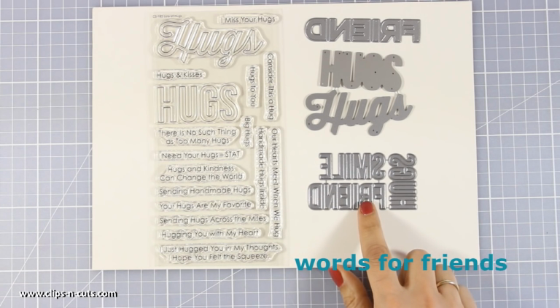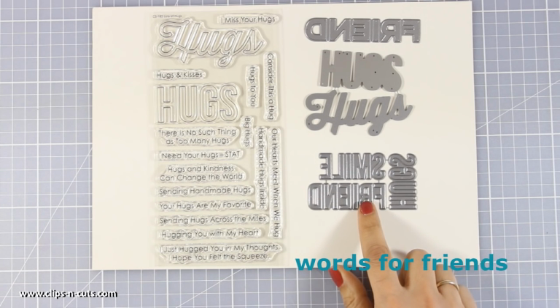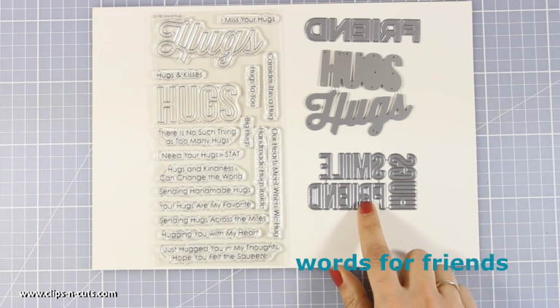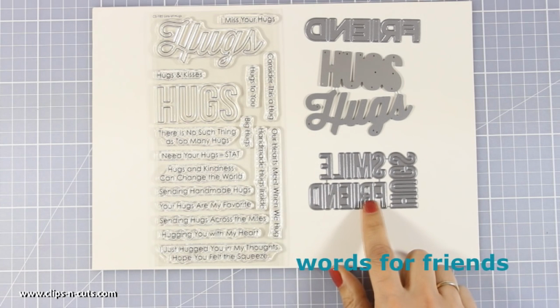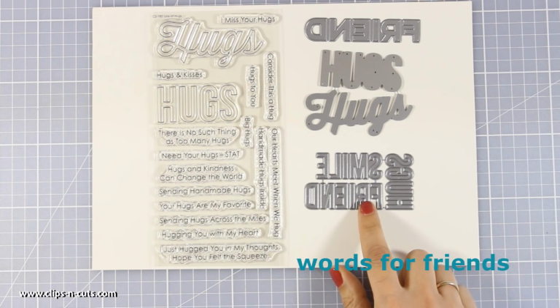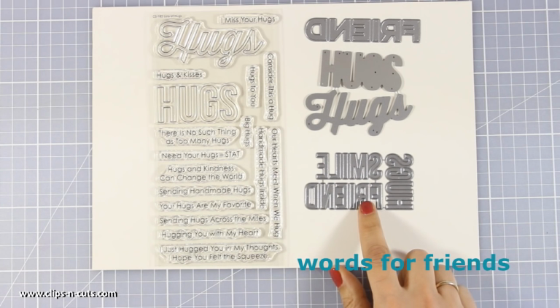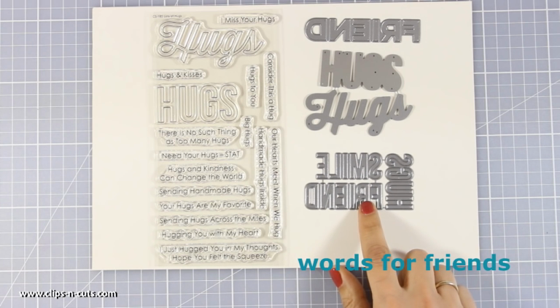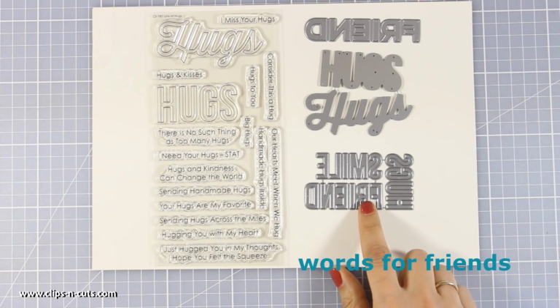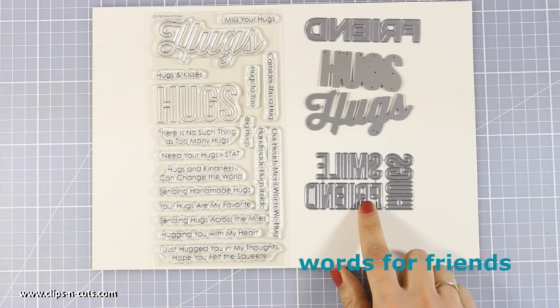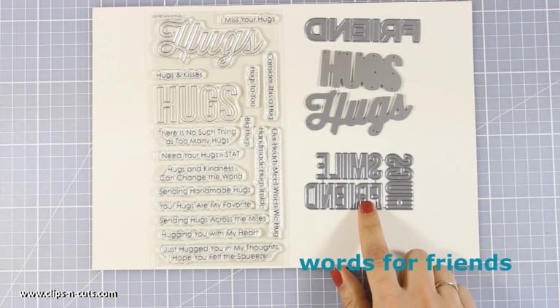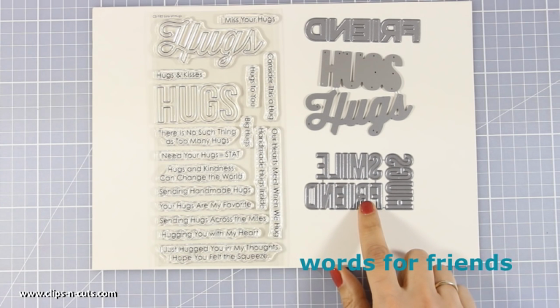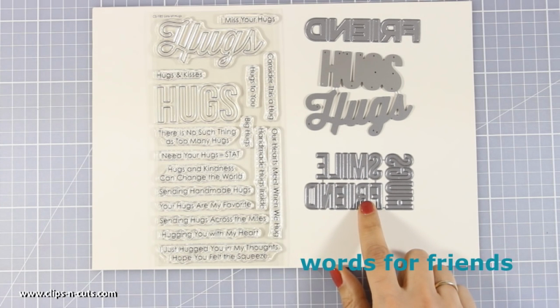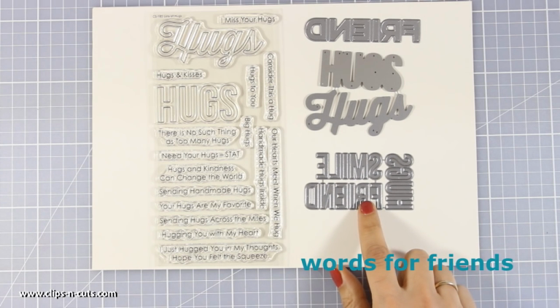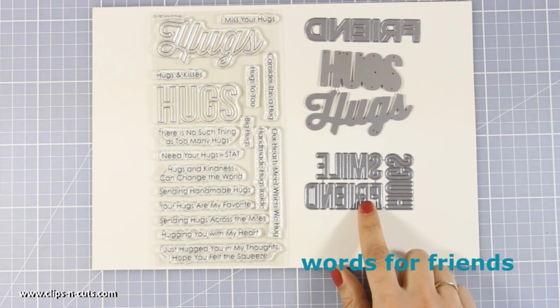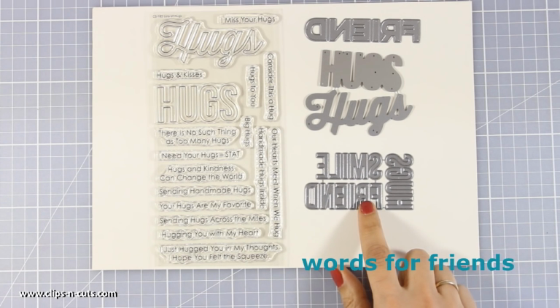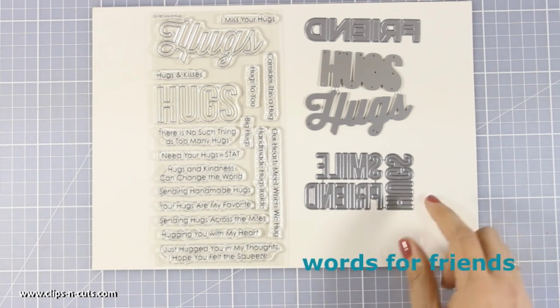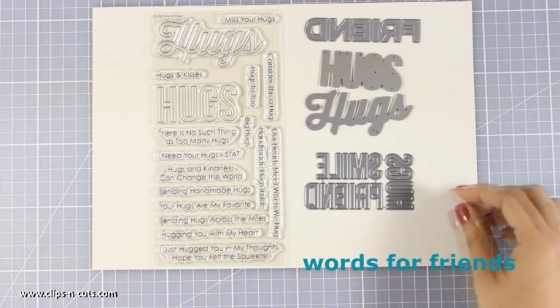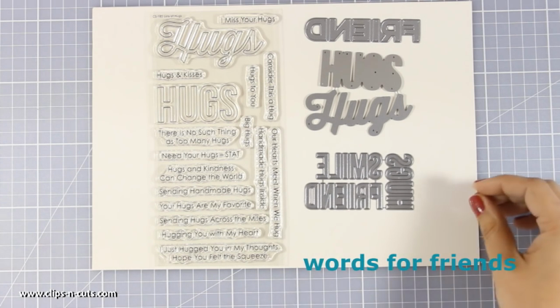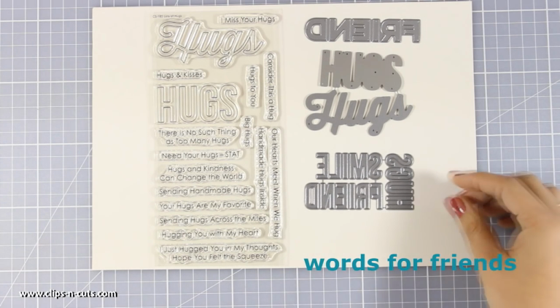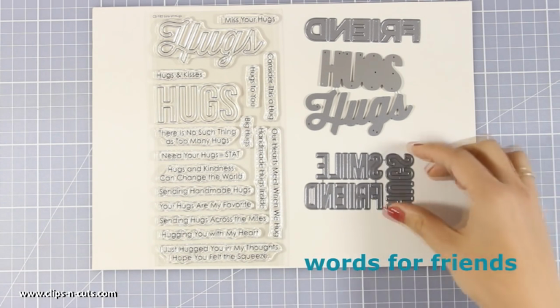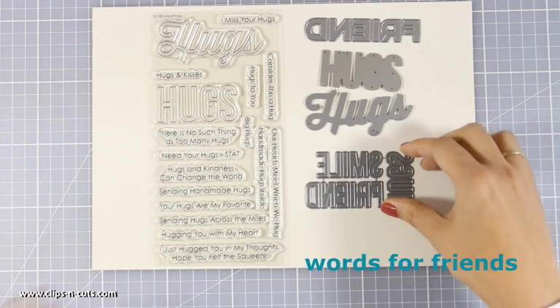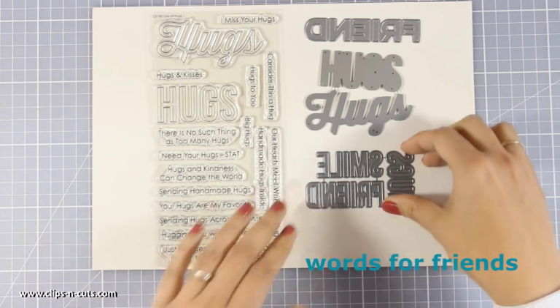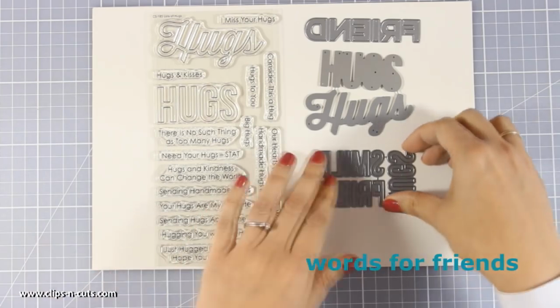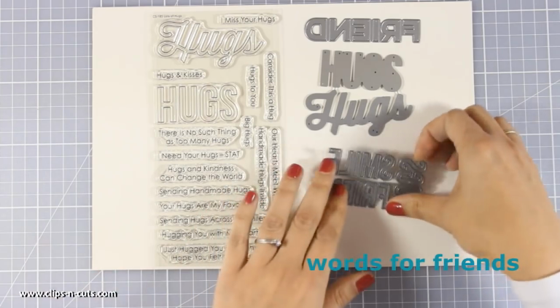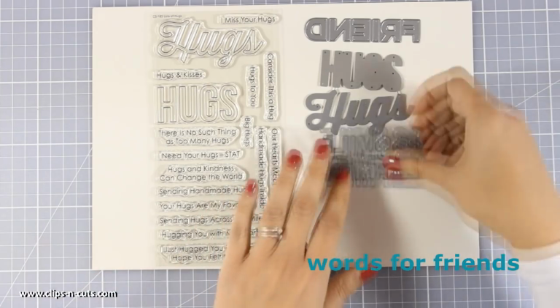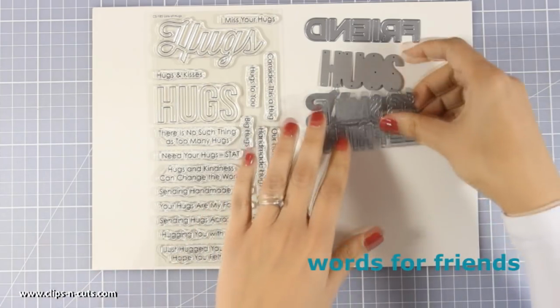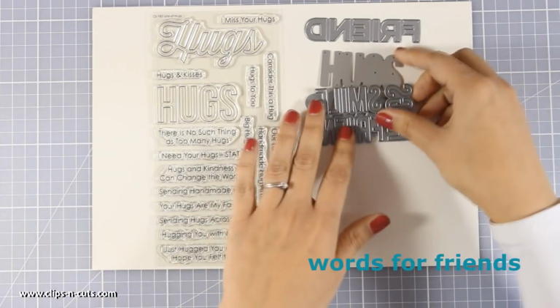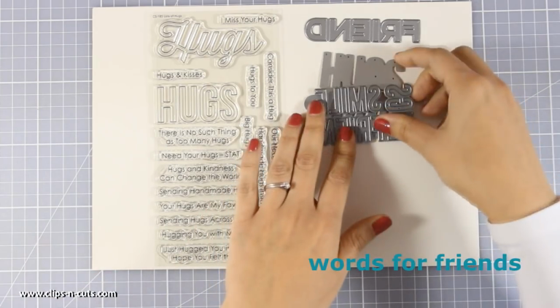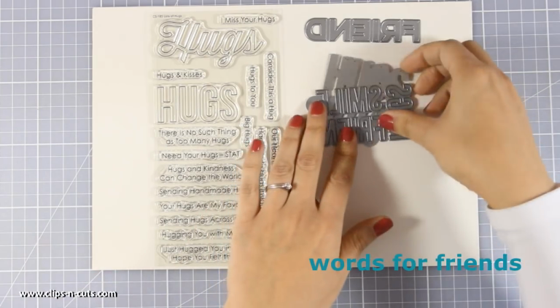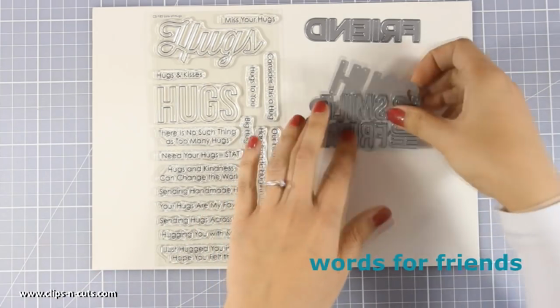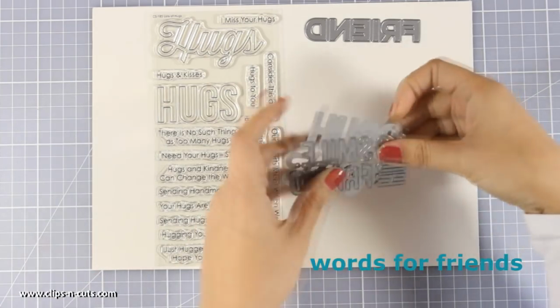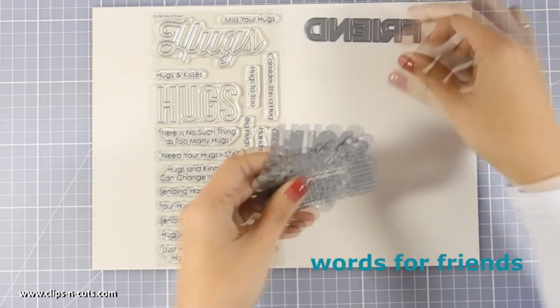And the last one is called Words for Friends, and you can cut out the words Hugs, Friend, and Smile.